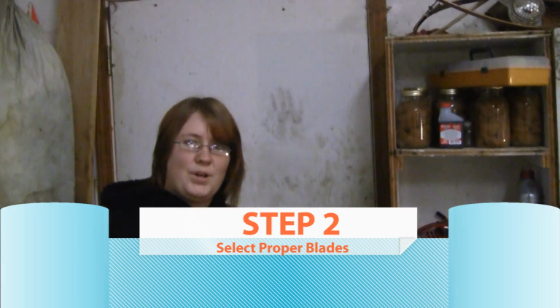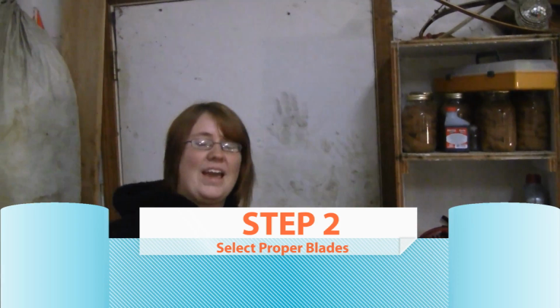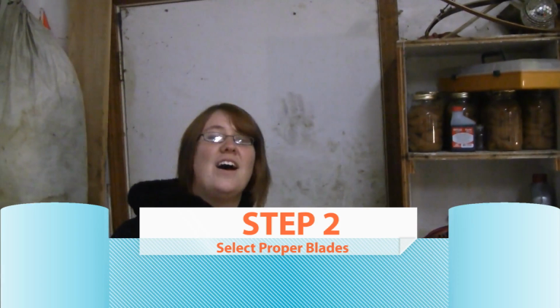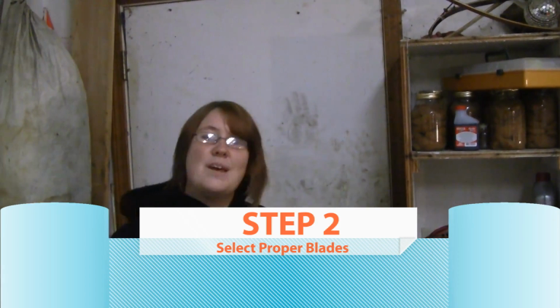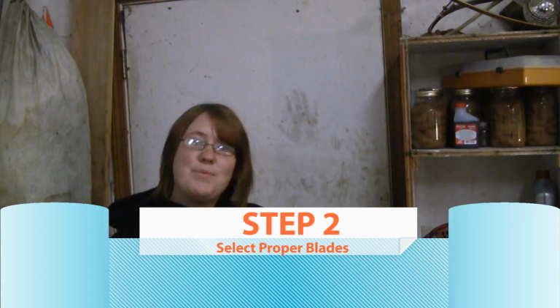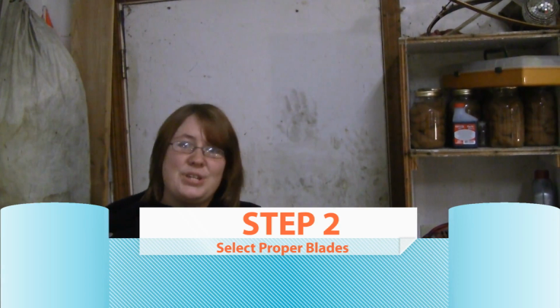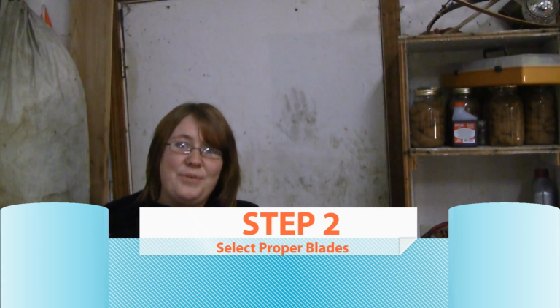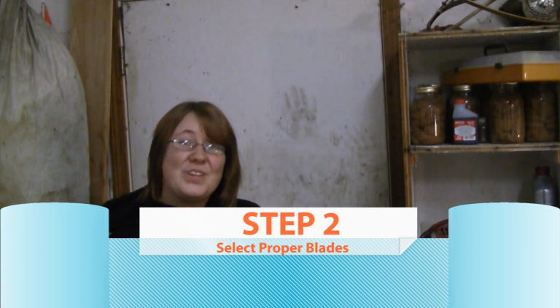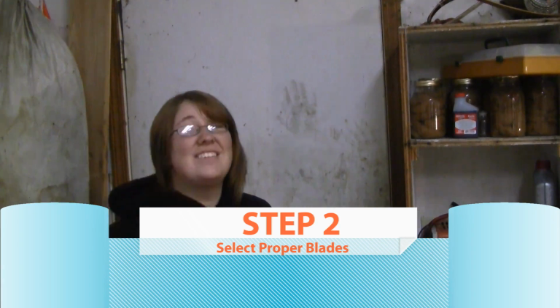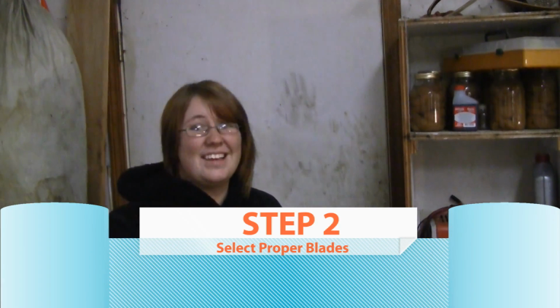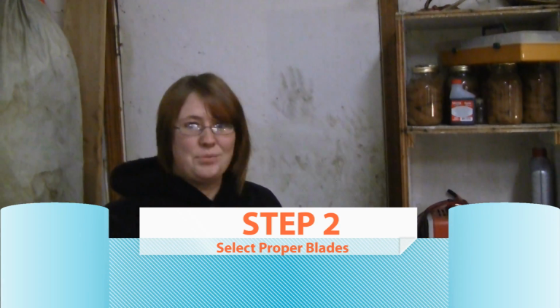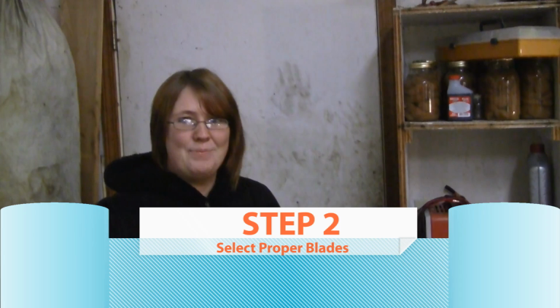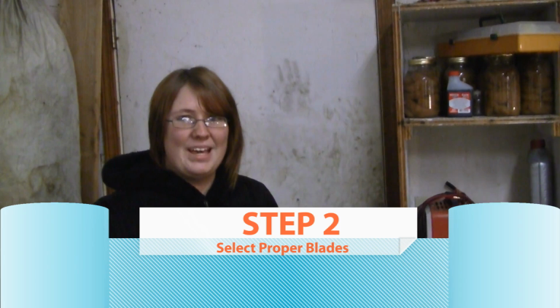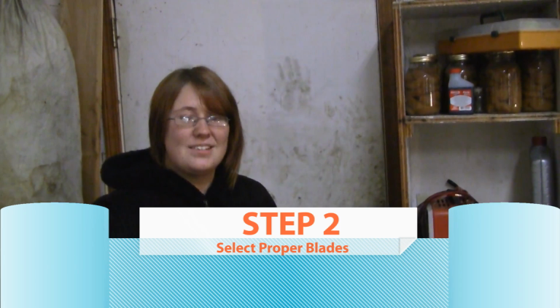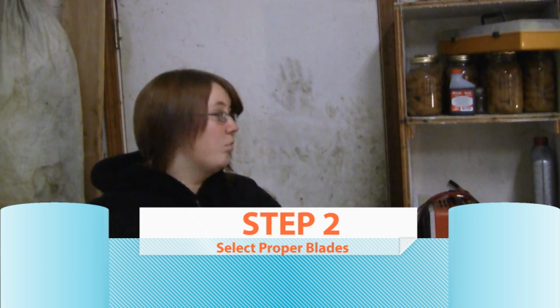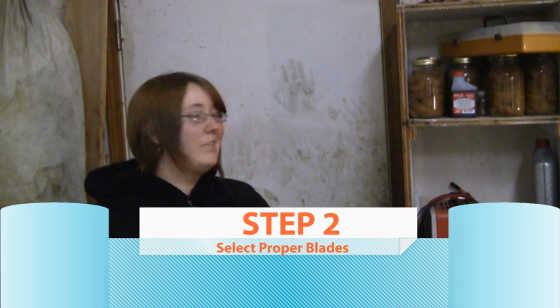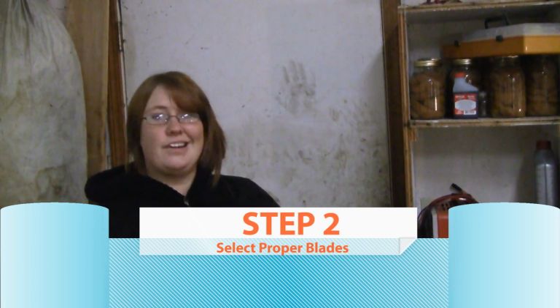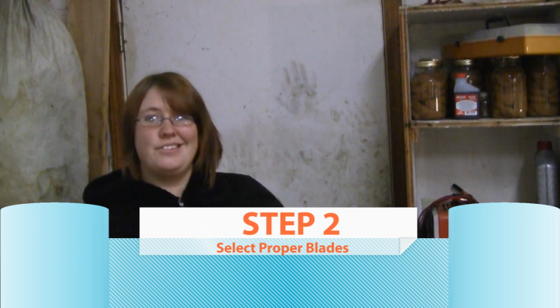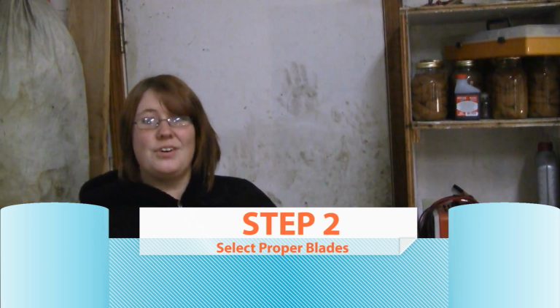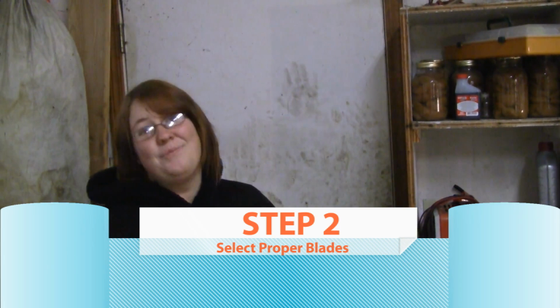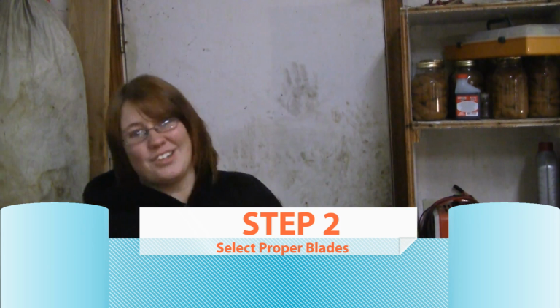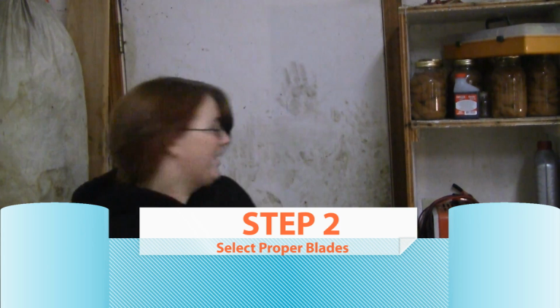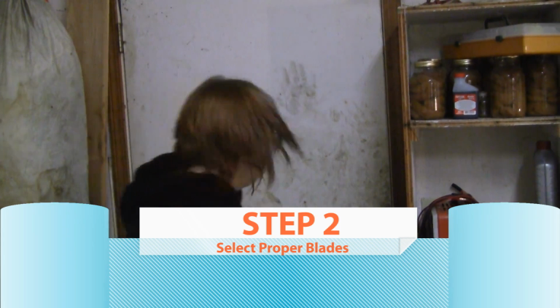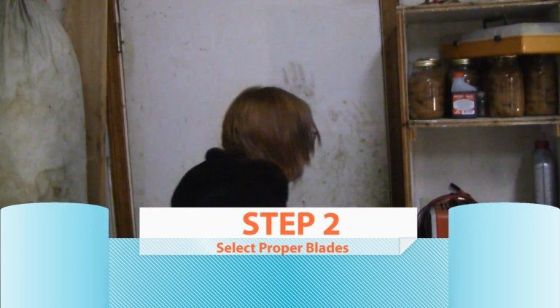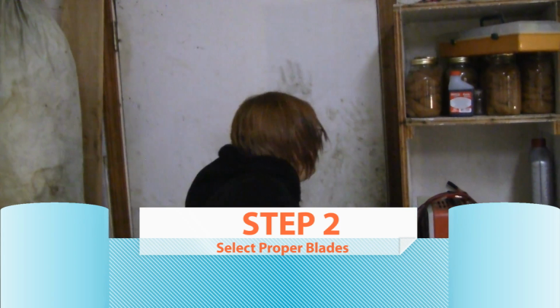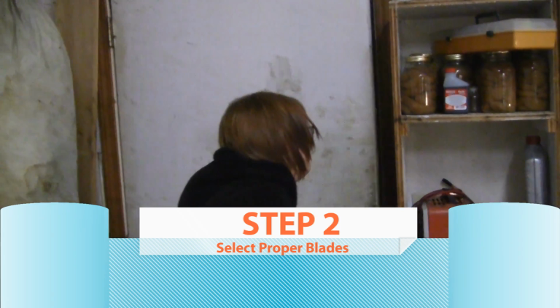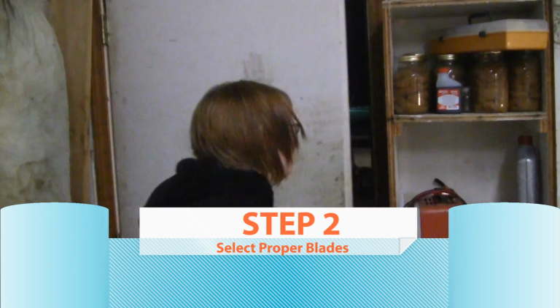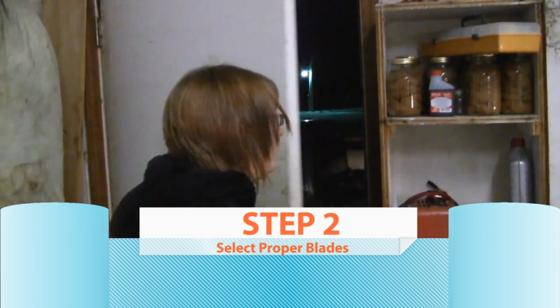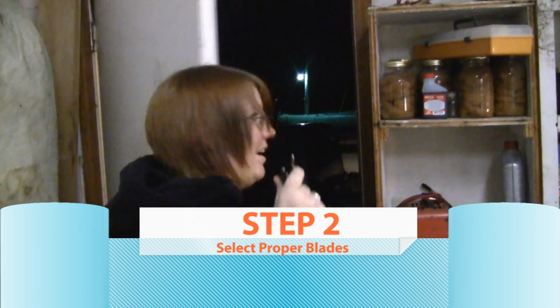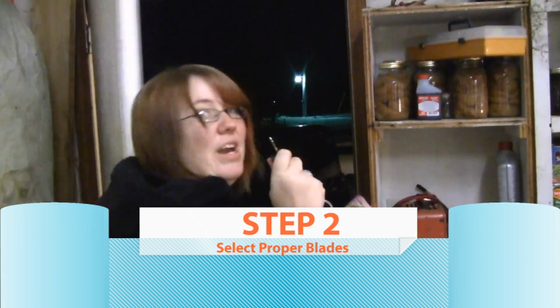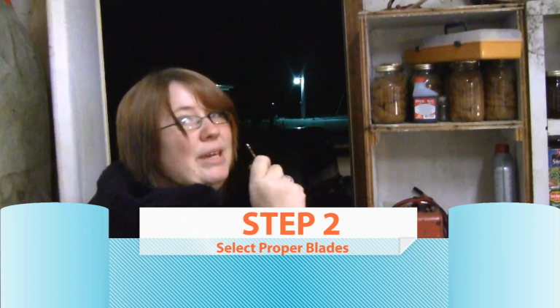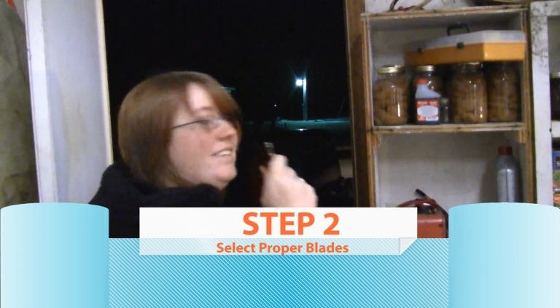Step number two is to select the wiper blades. We've got to go to the store, so let's get going. I even got my keys.